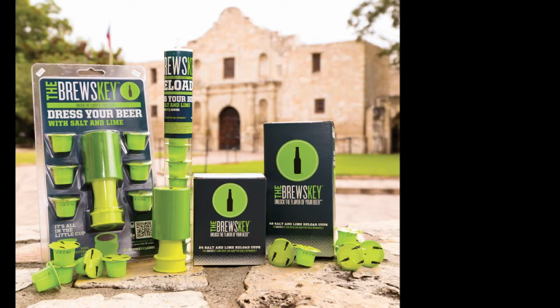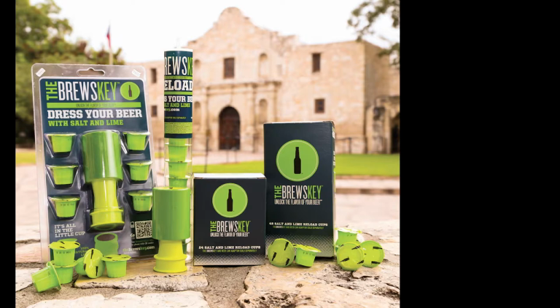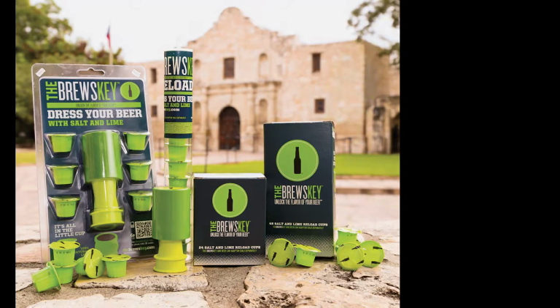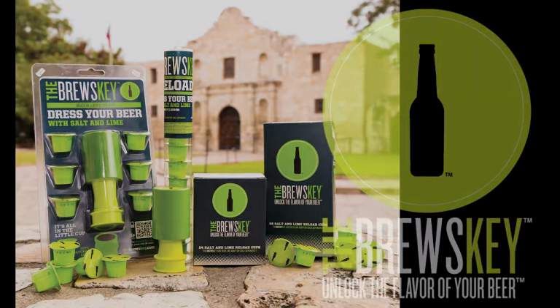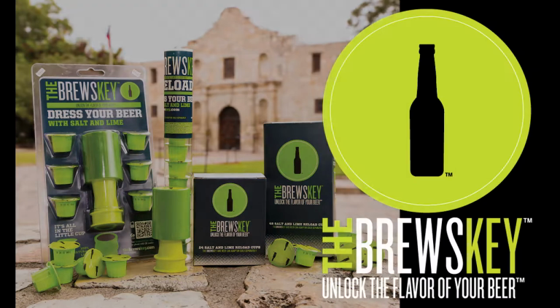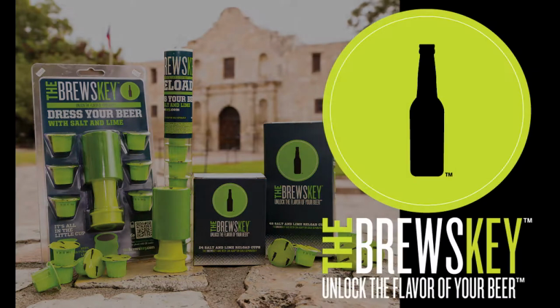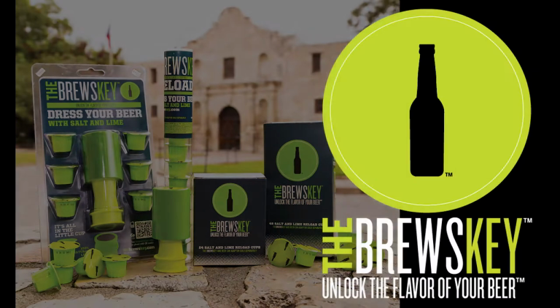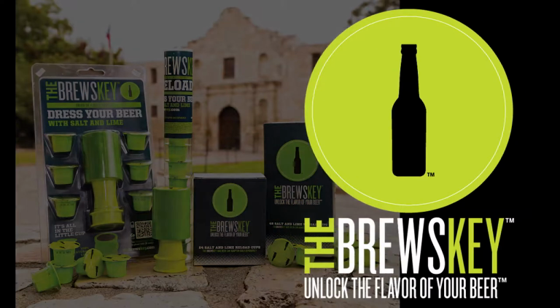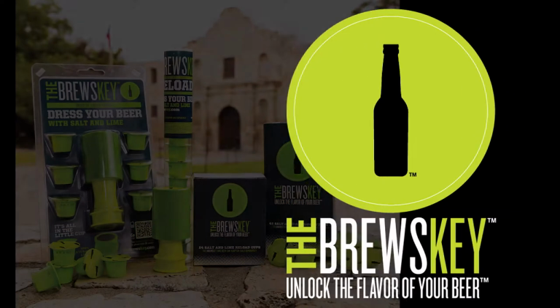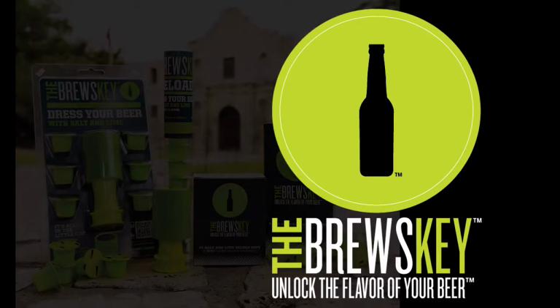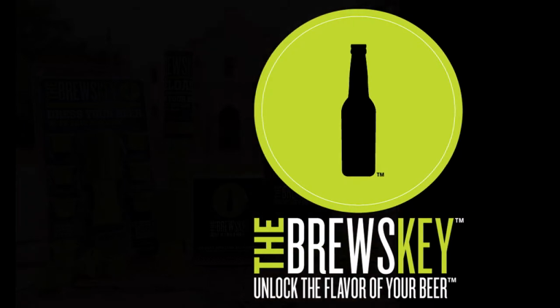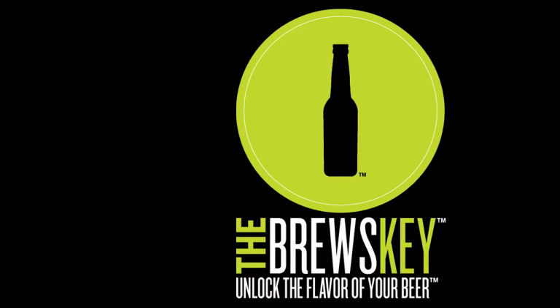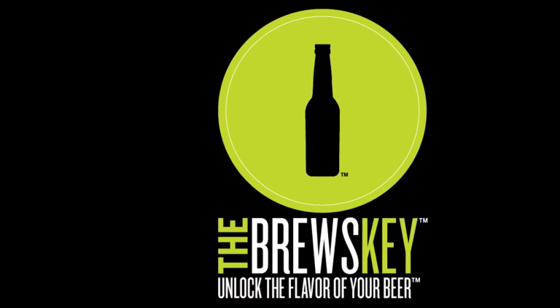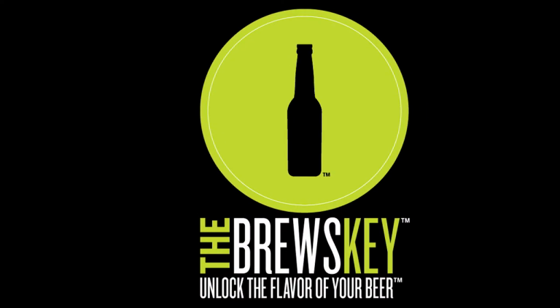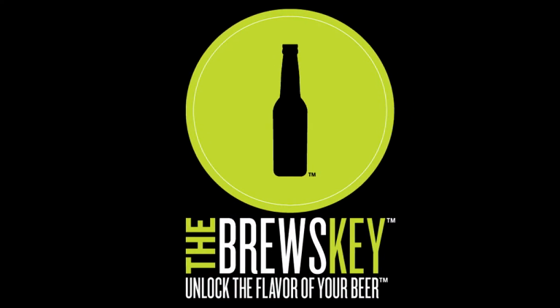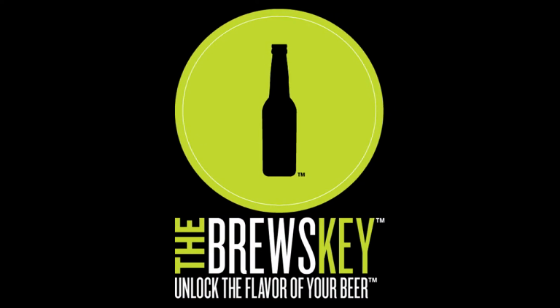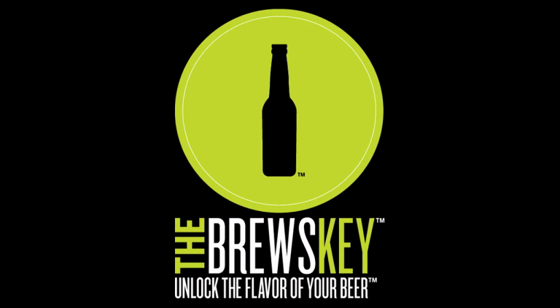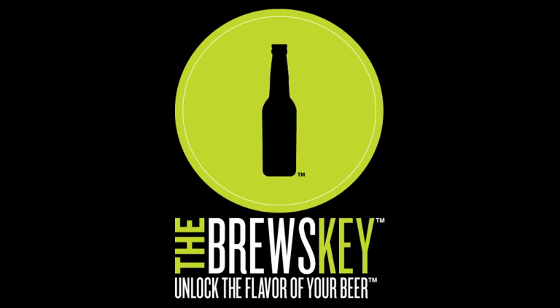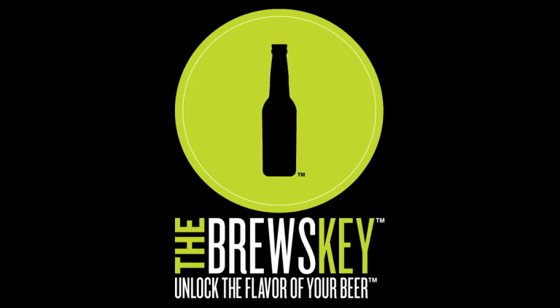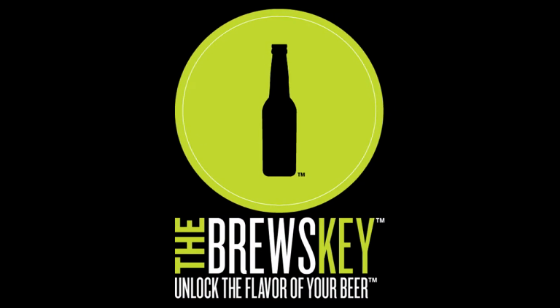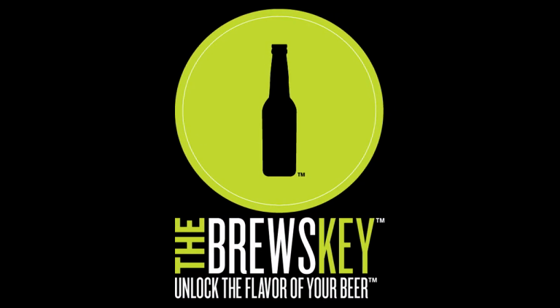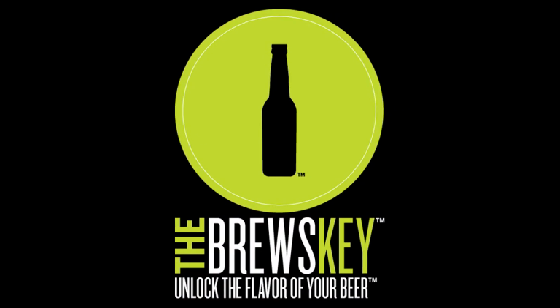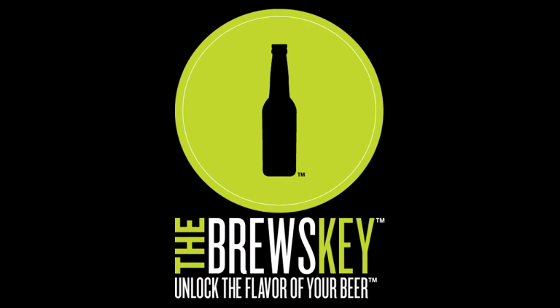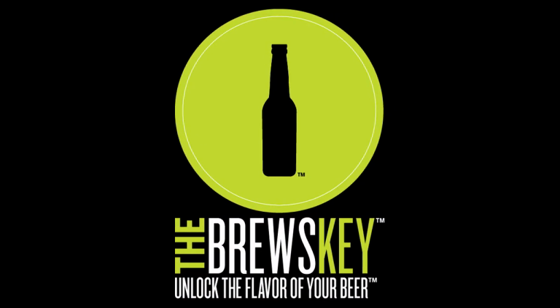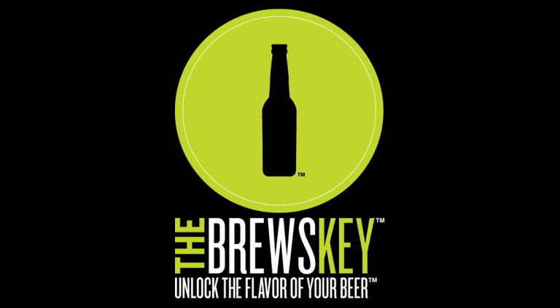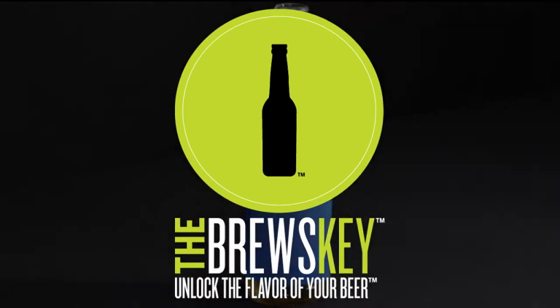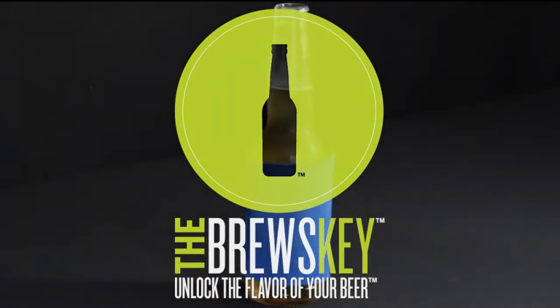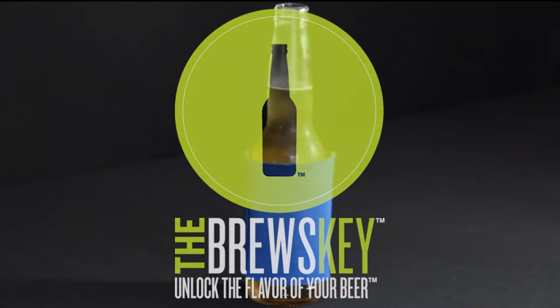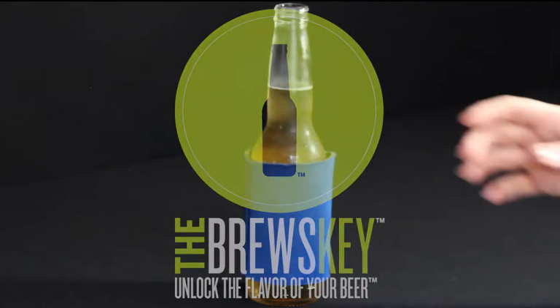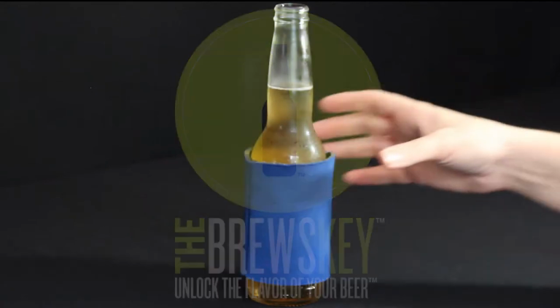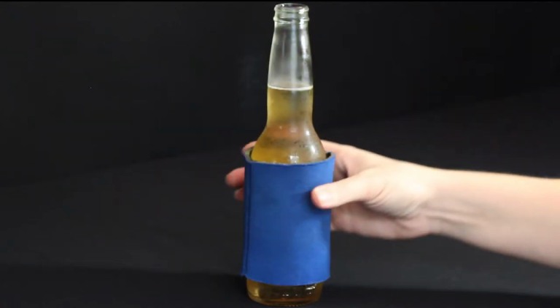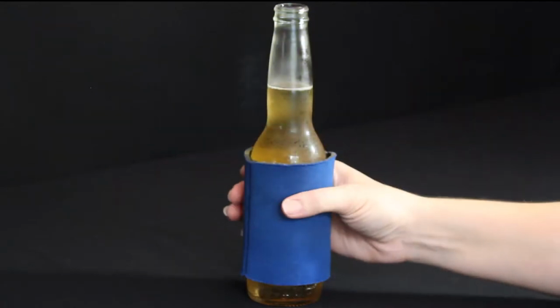Introducing the Brews Key. Sea salt and all-natural lime inside the bottle.